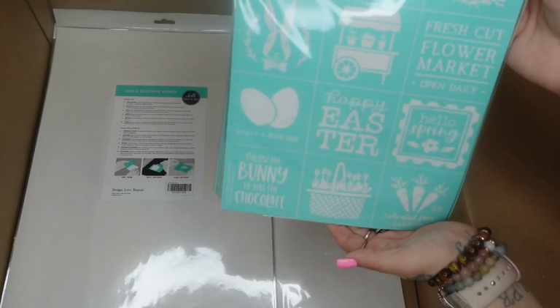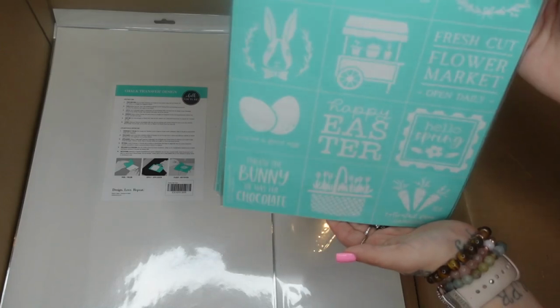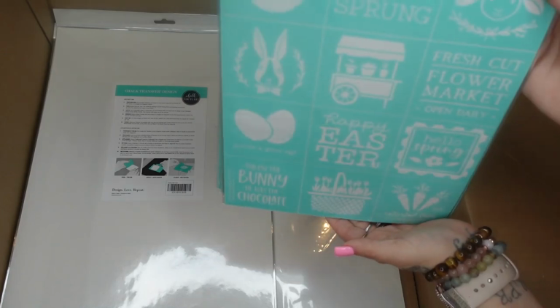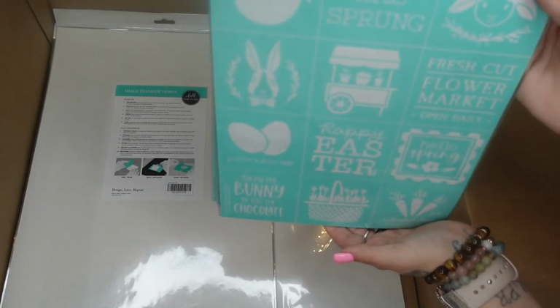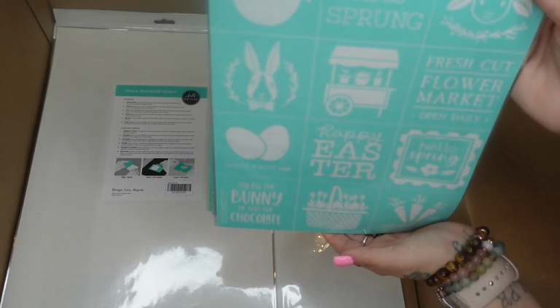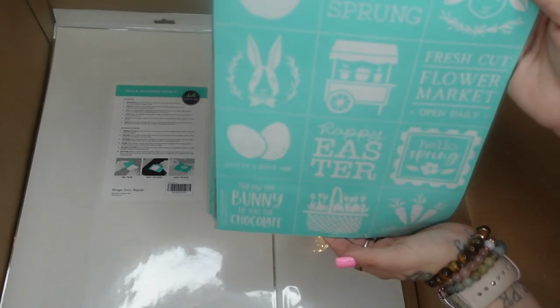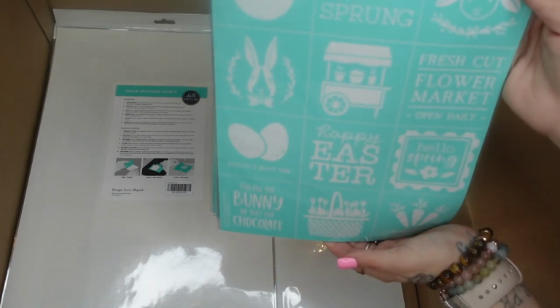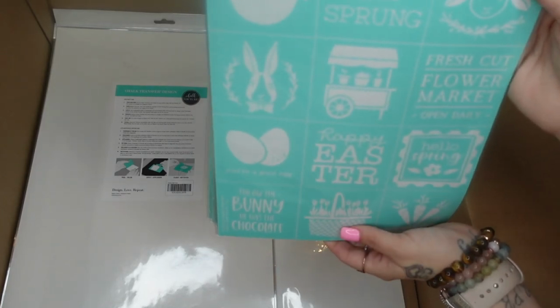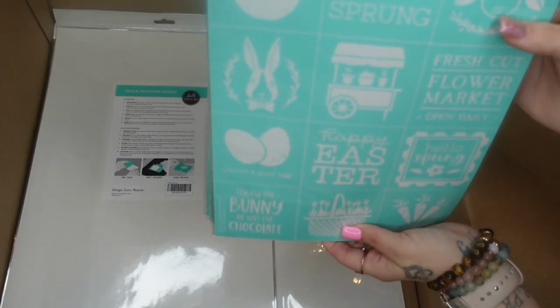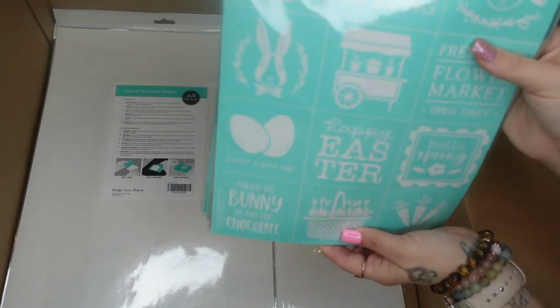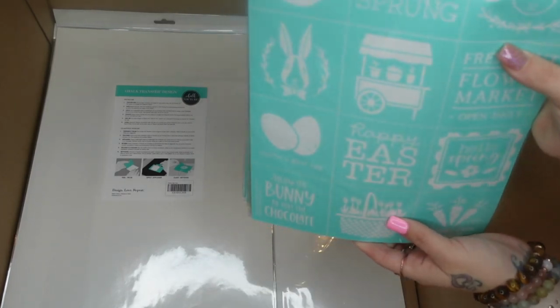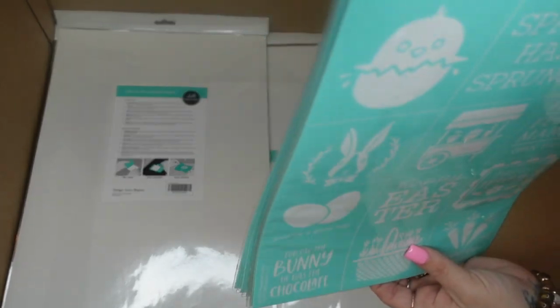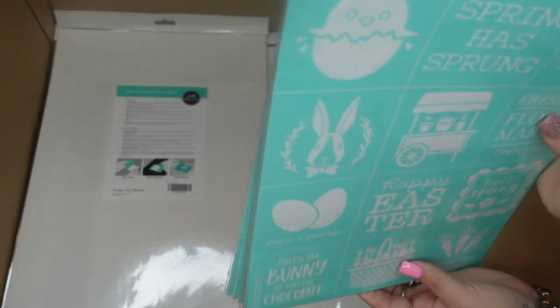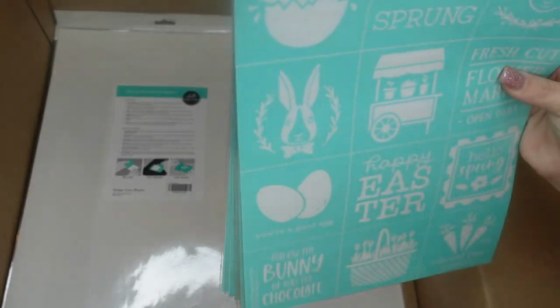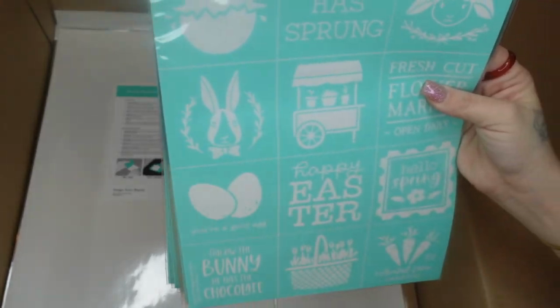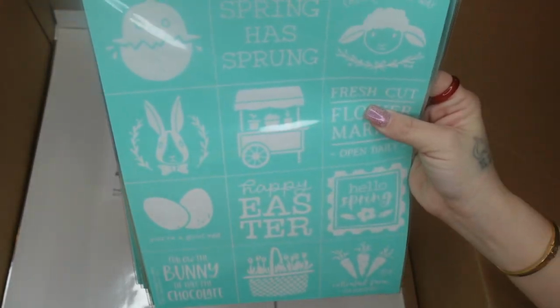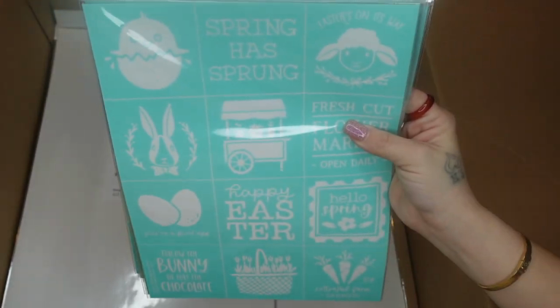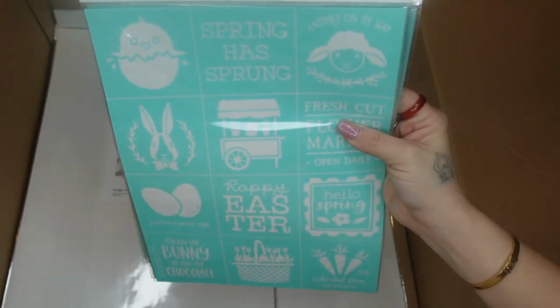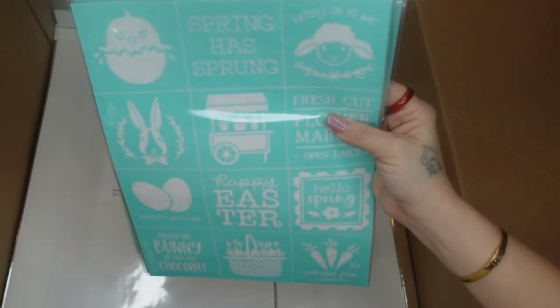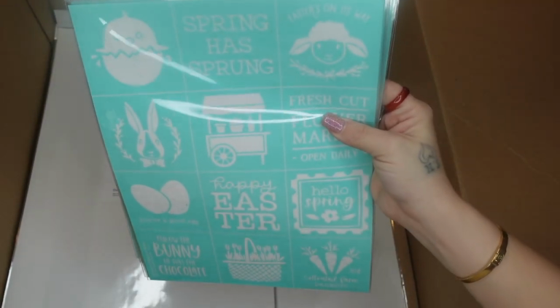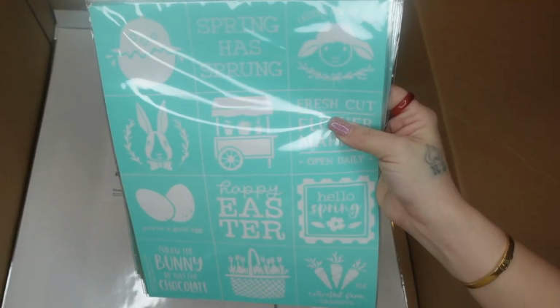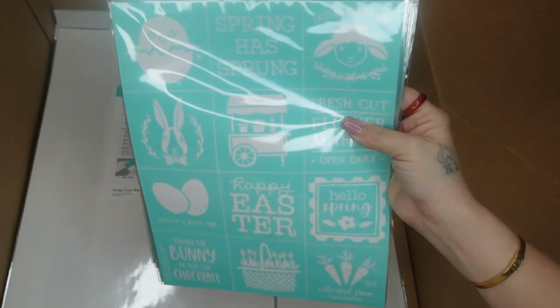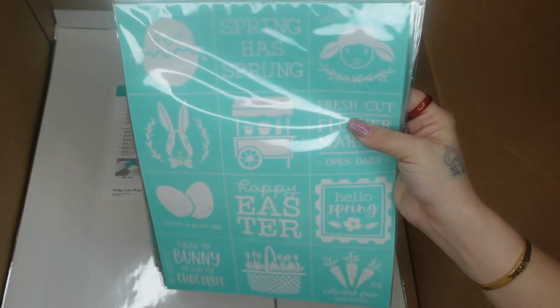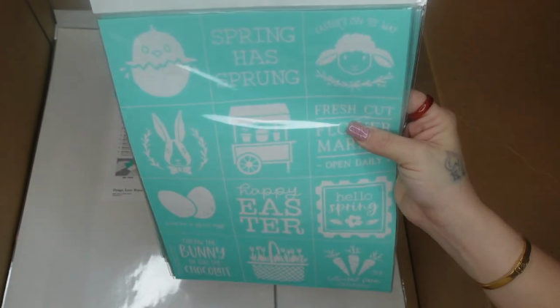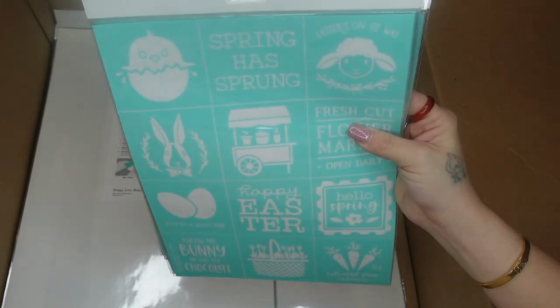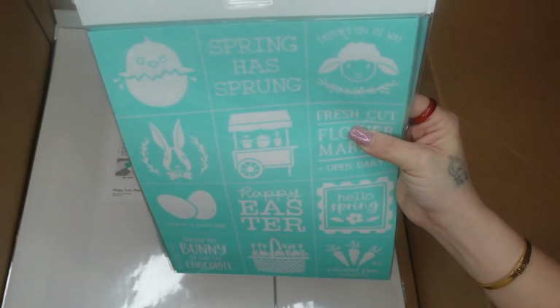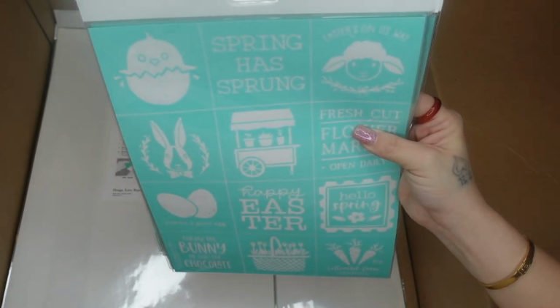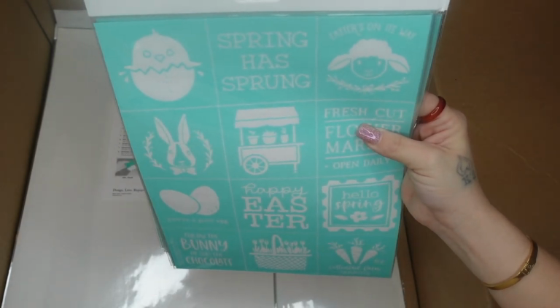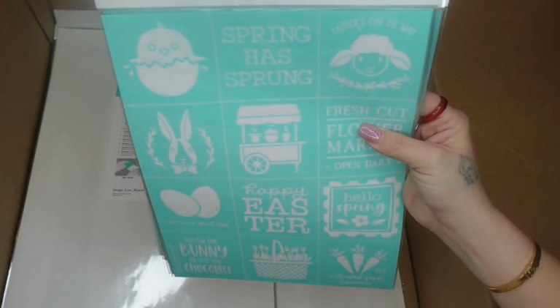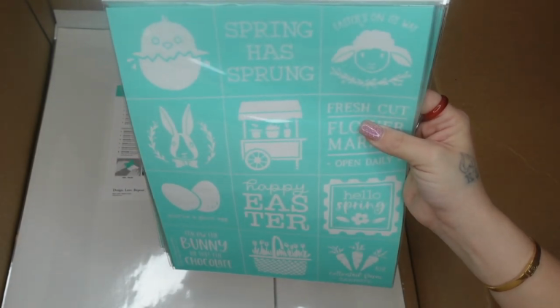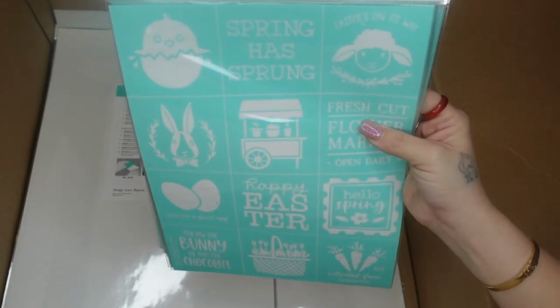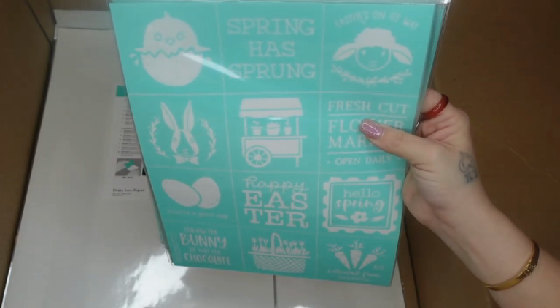The next transfer I picked up — I already used this in a previous video — is the spring minis. Aren't they so cute?